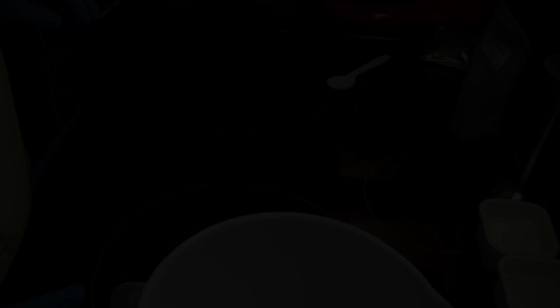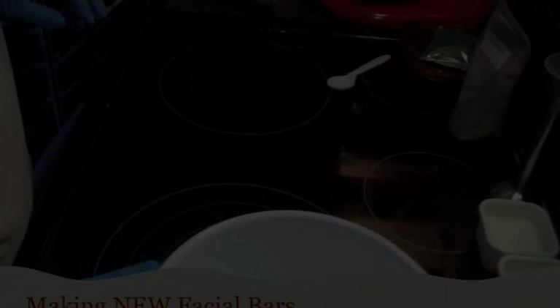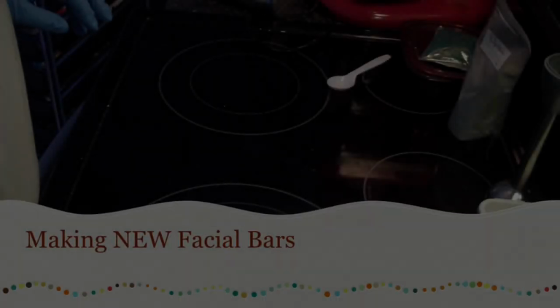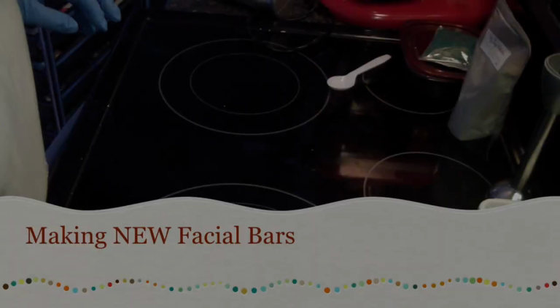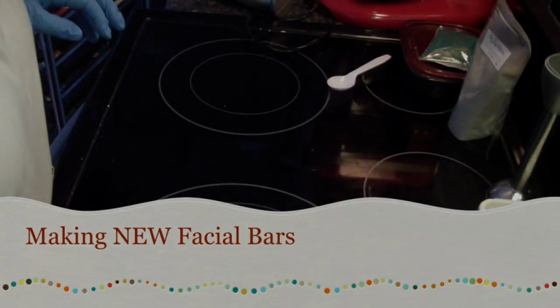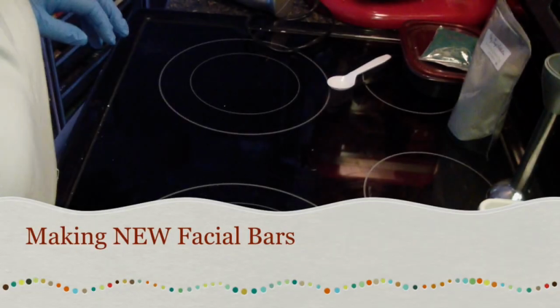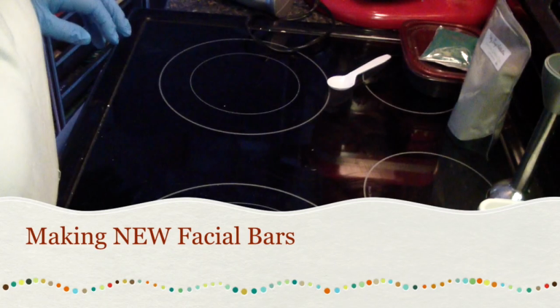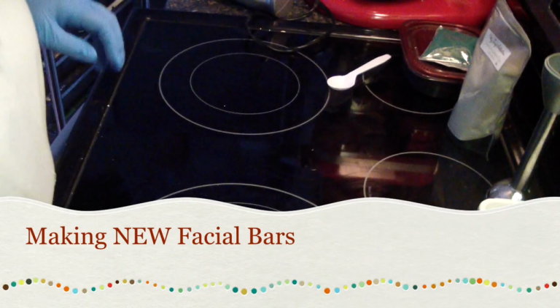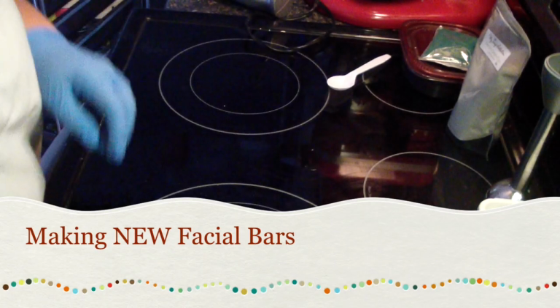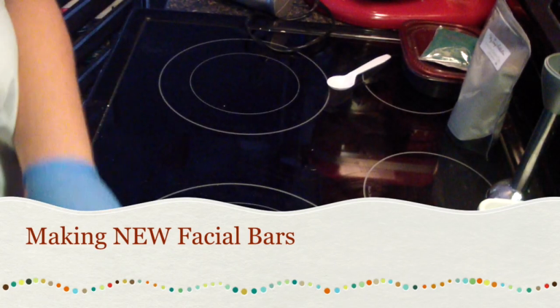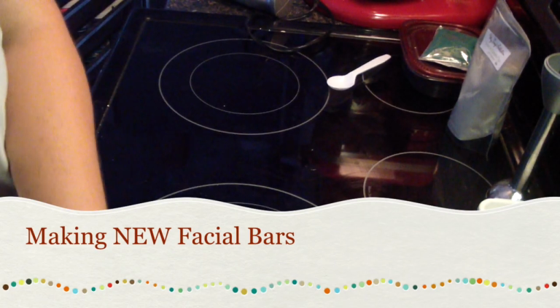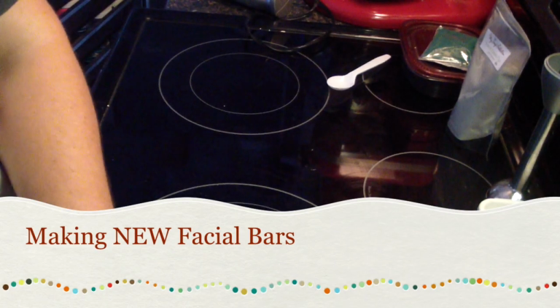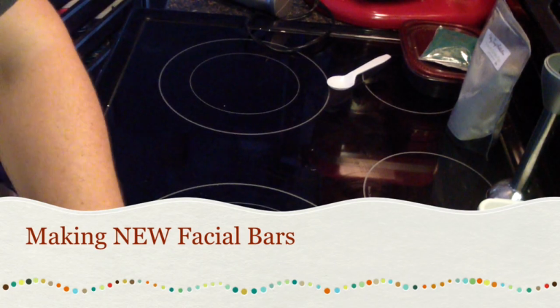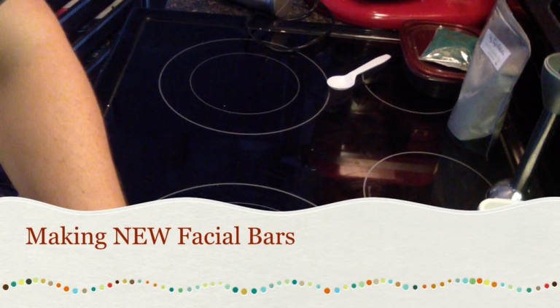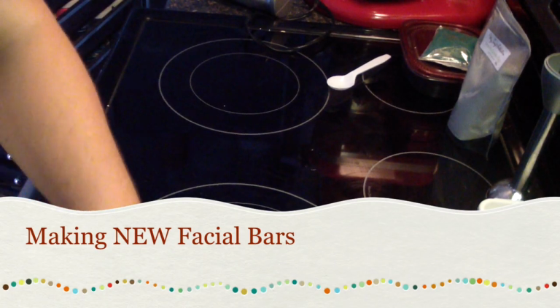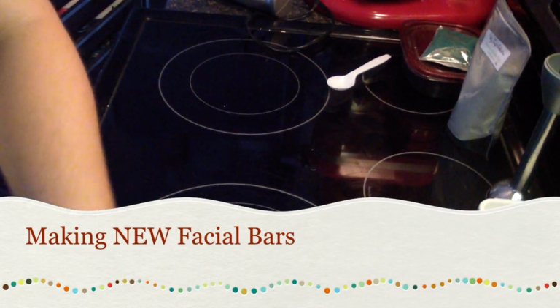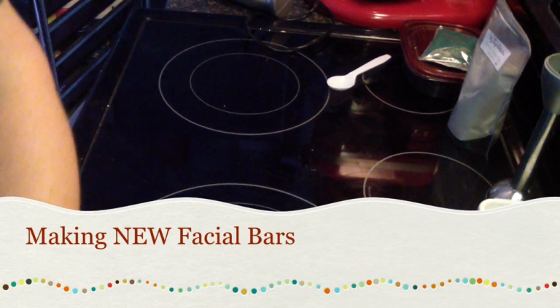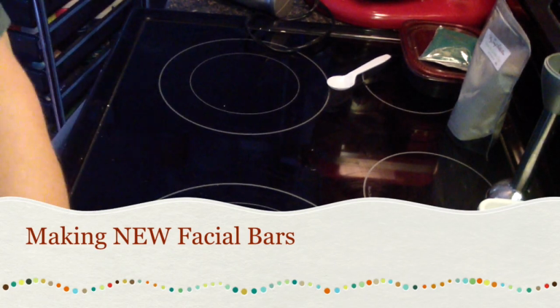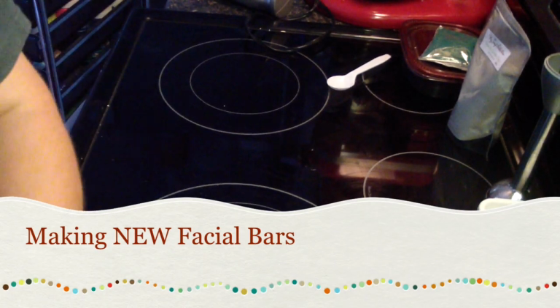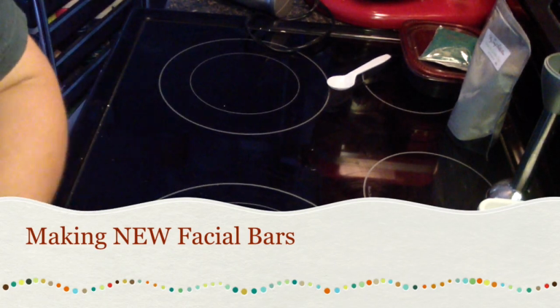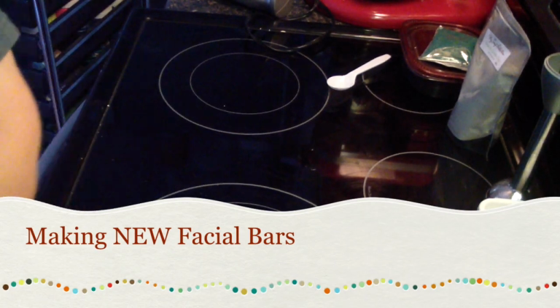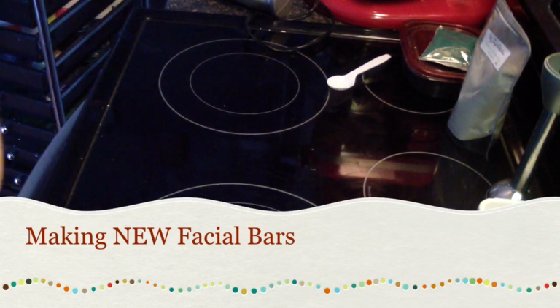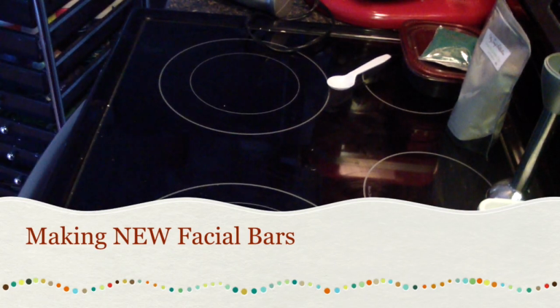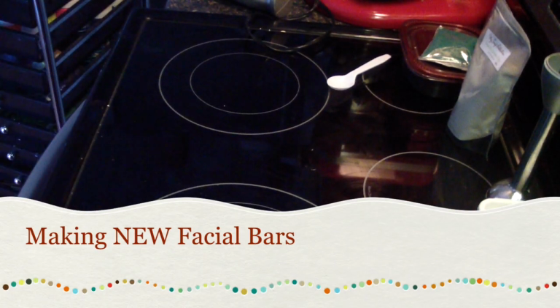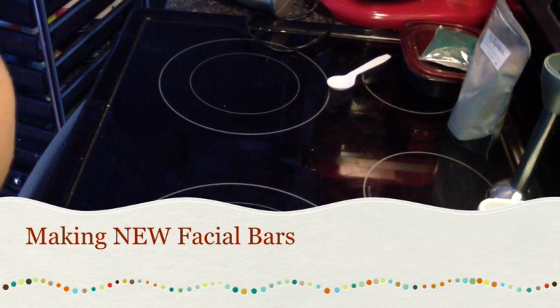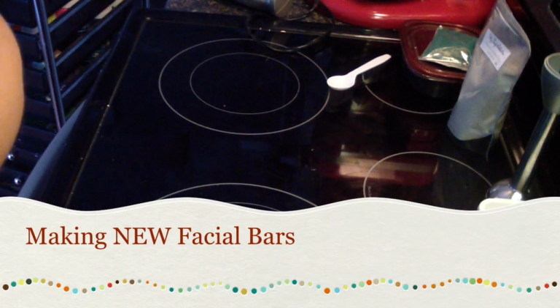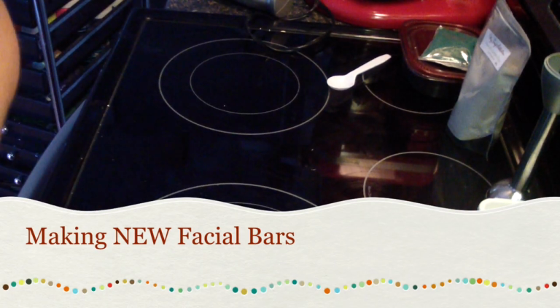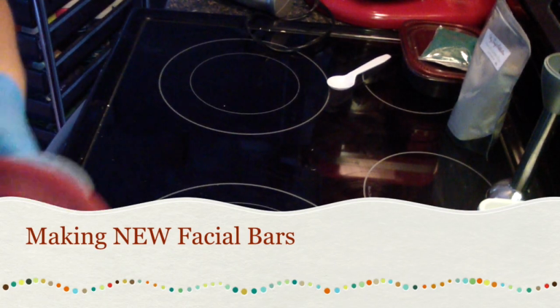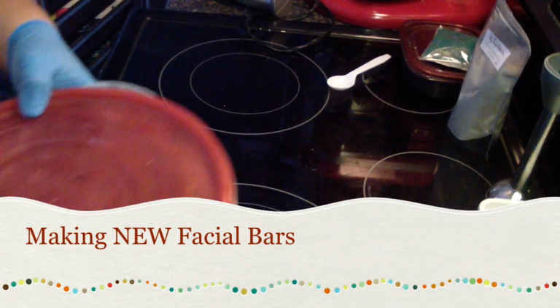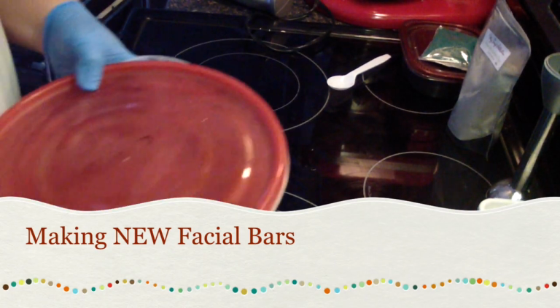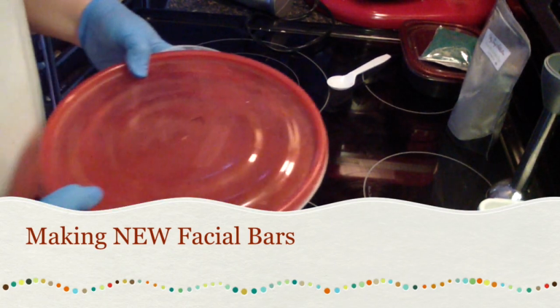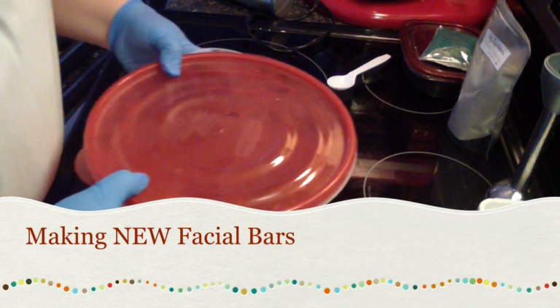Hi guys, Jen here from A&Sense & Such and Be Scented Fragrance All Supply.